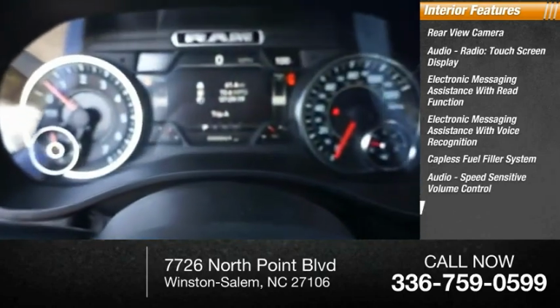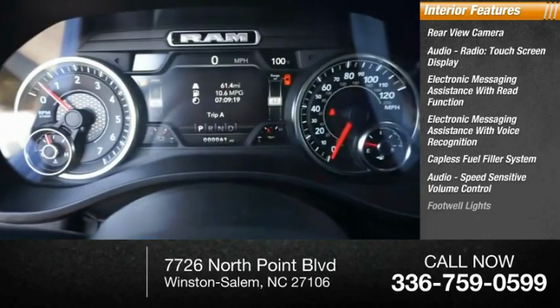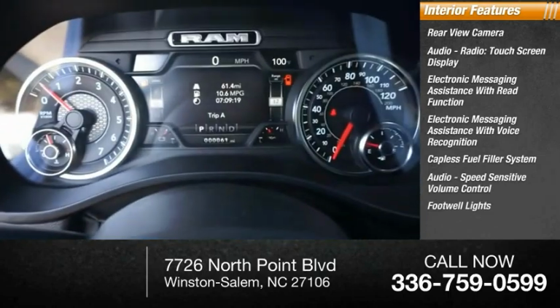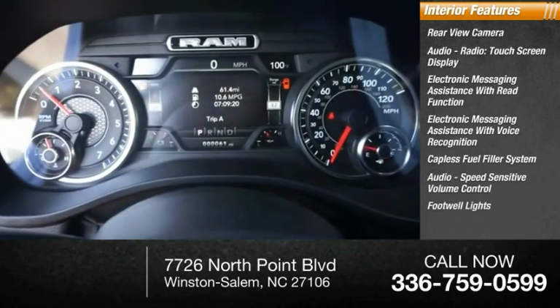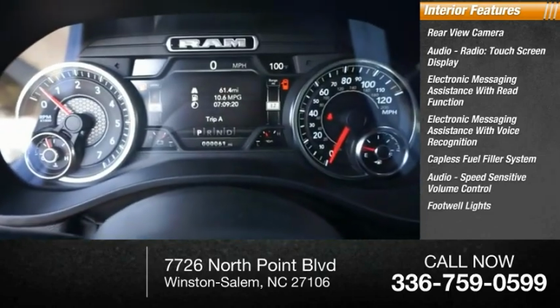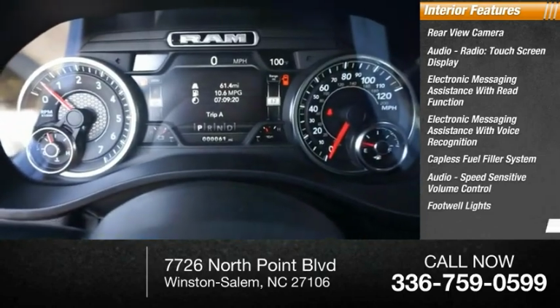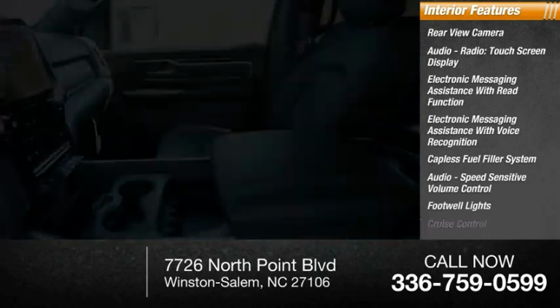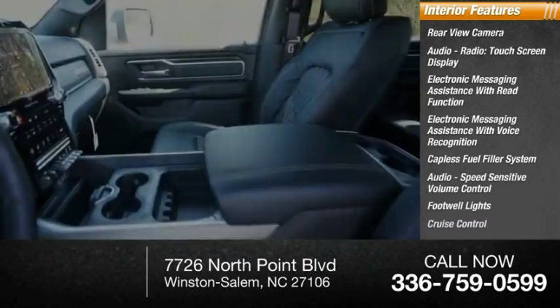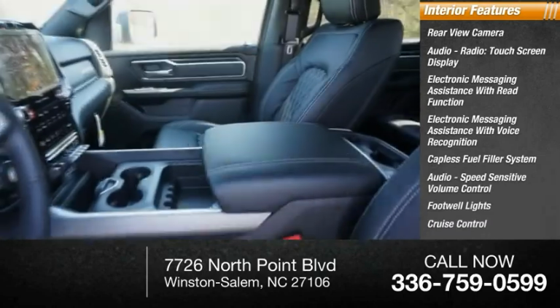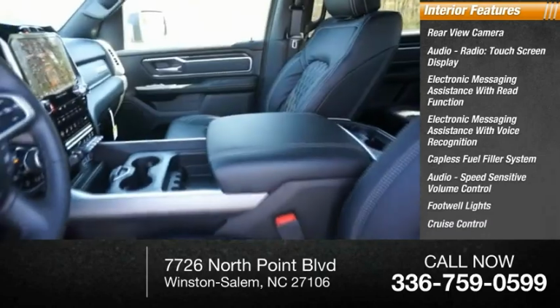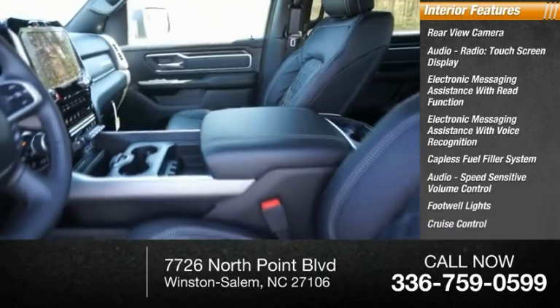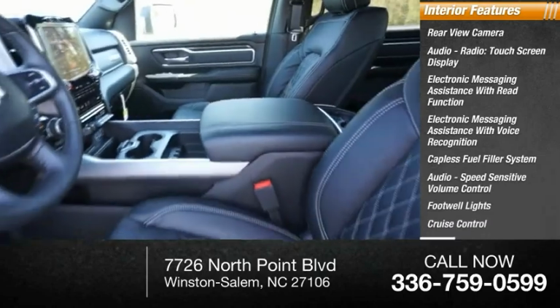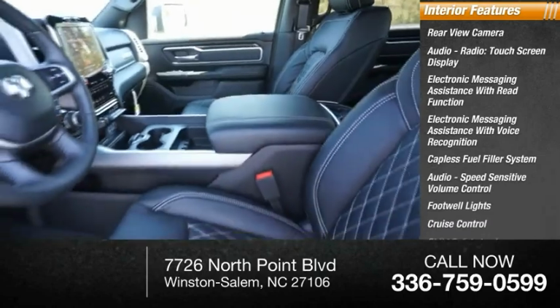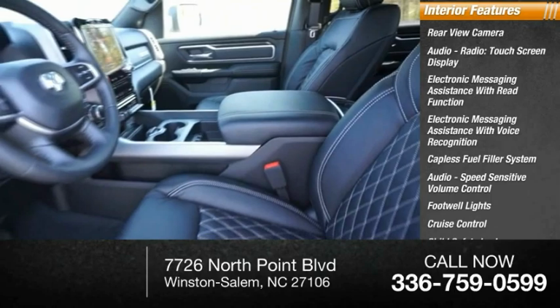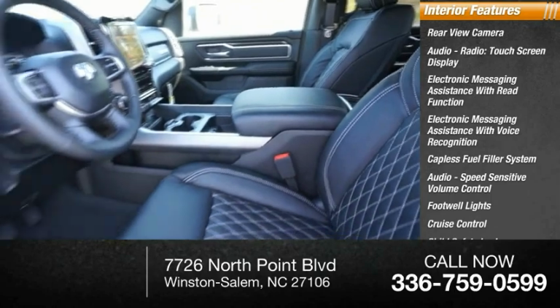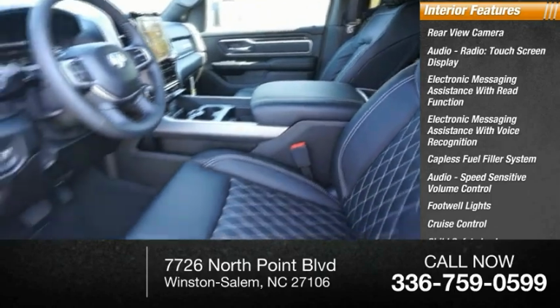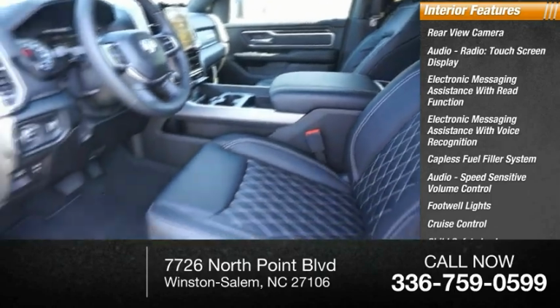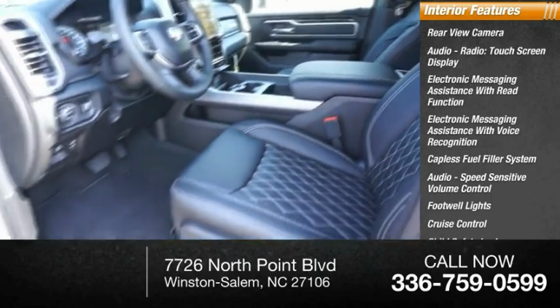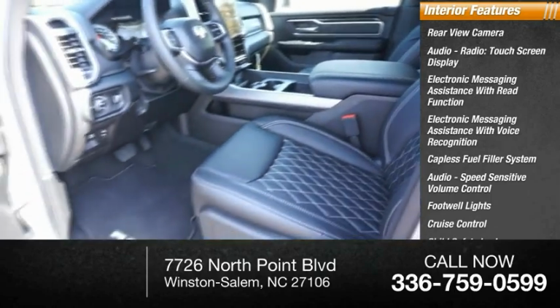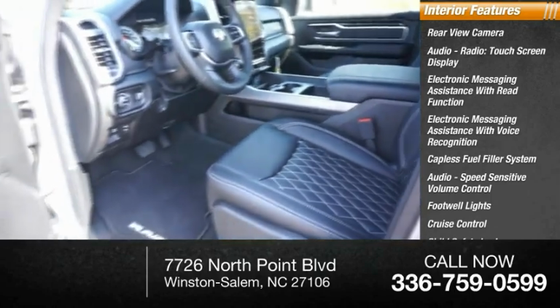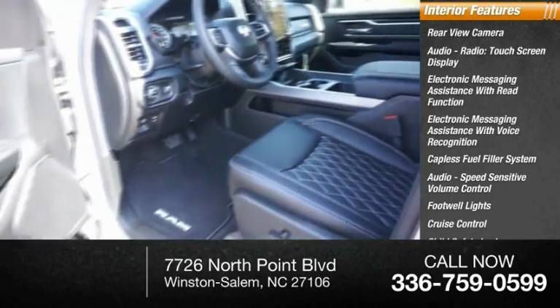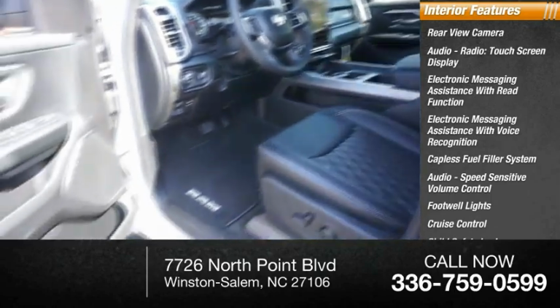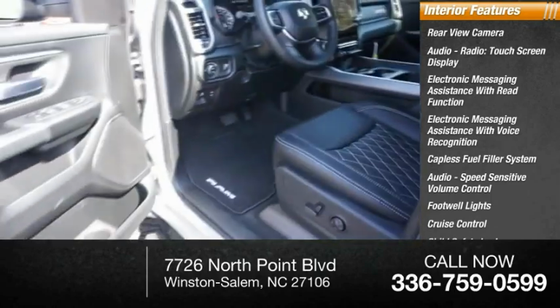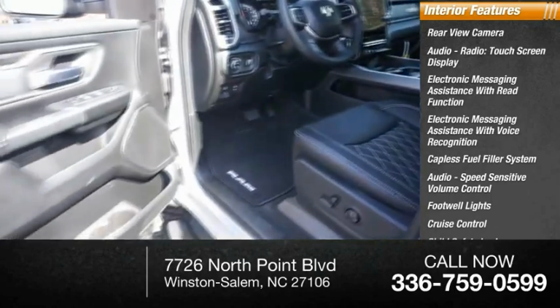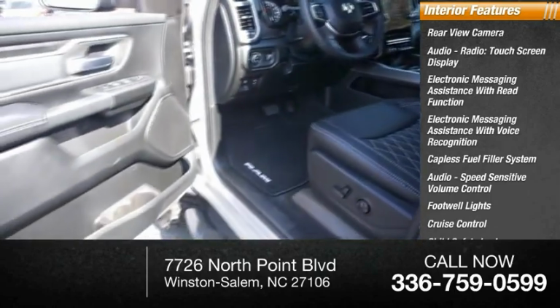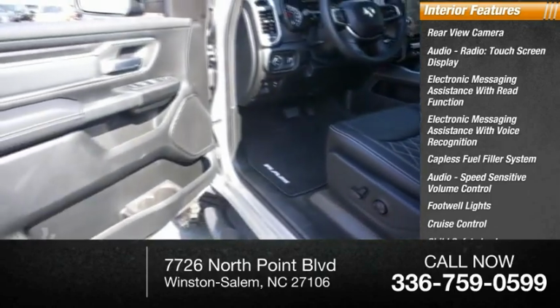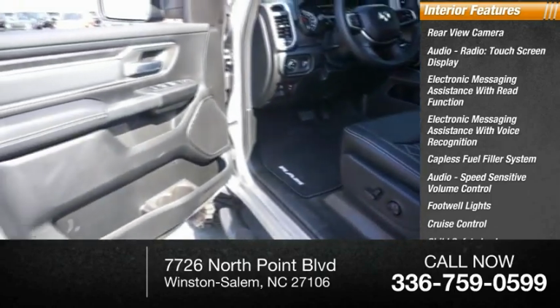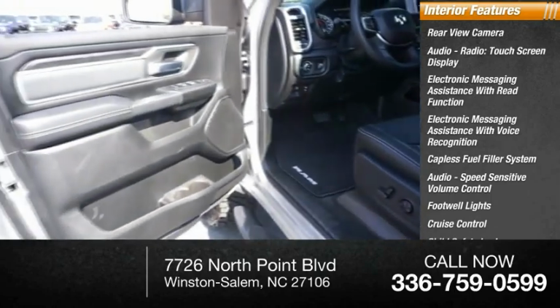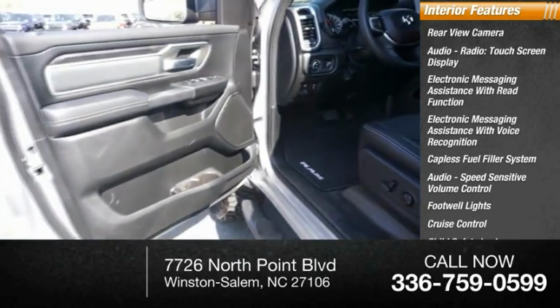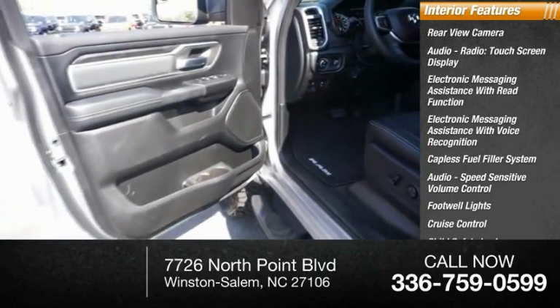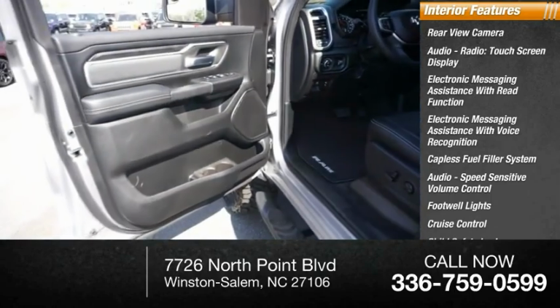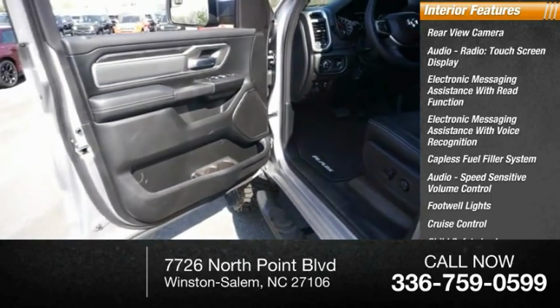Additional interior features include footwell lights, cruise control, child safety locks, vehicle assistance app, and roadside assistance.